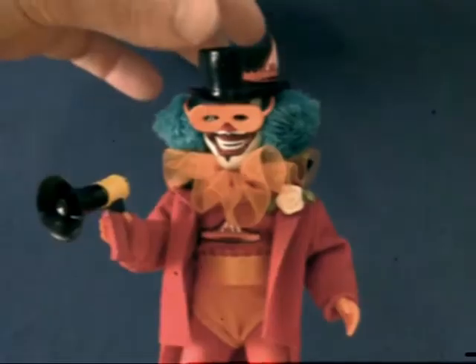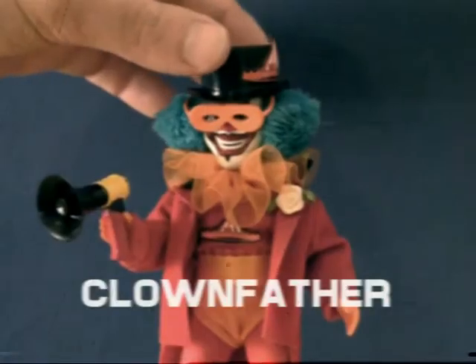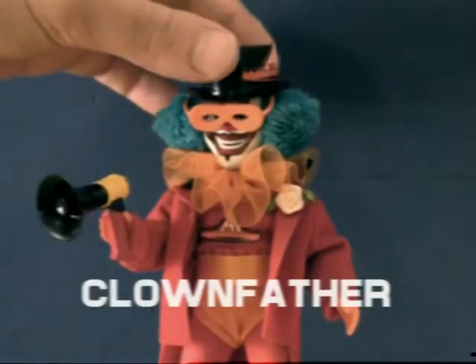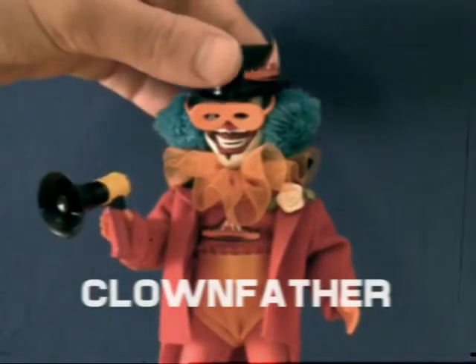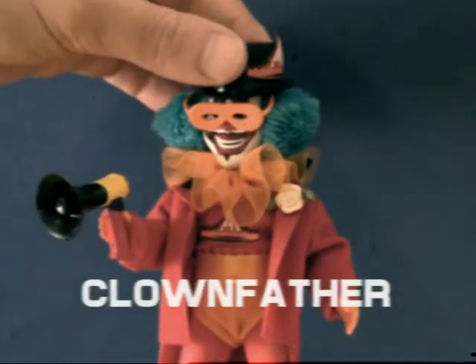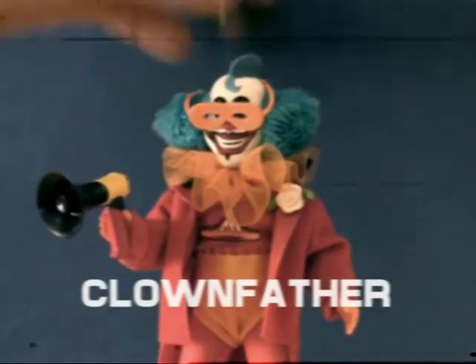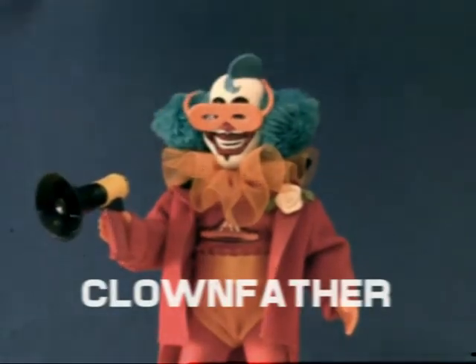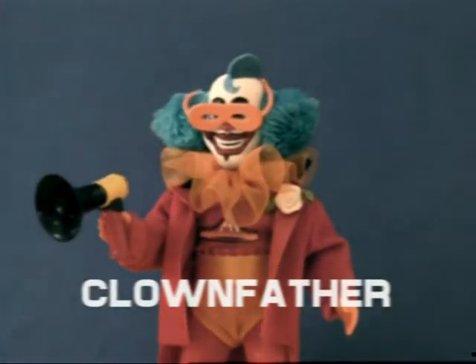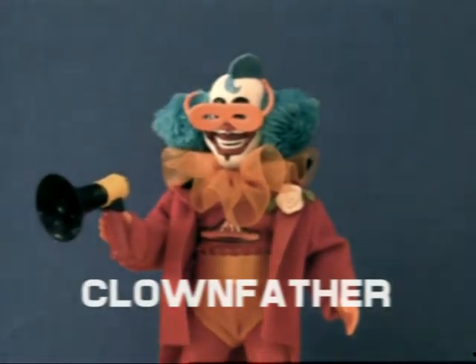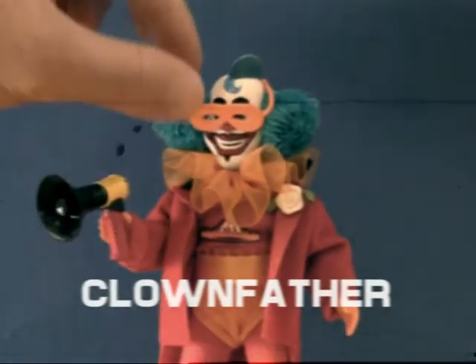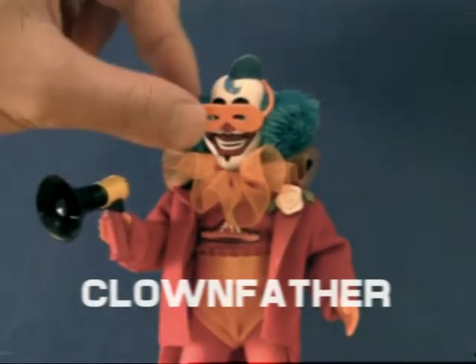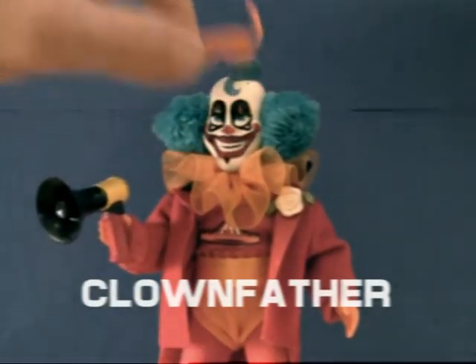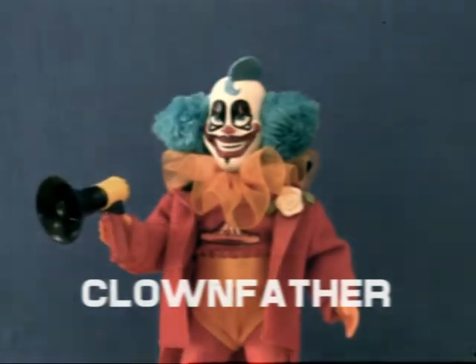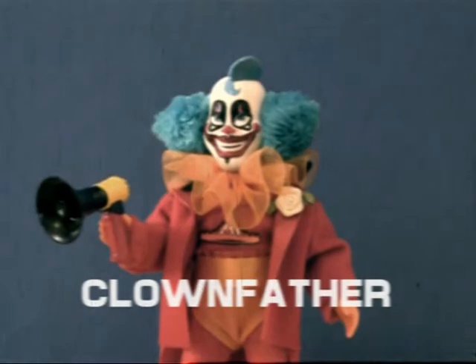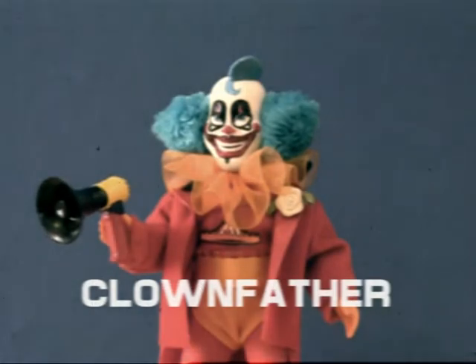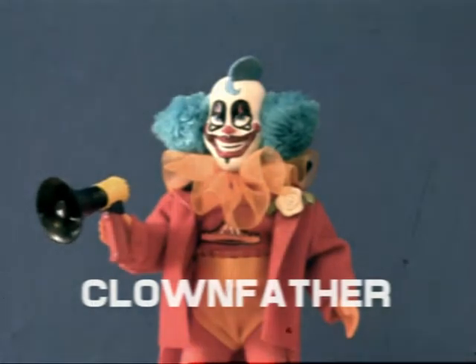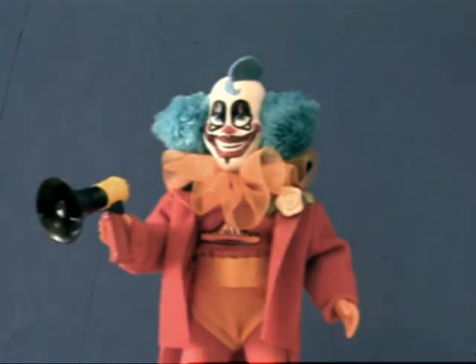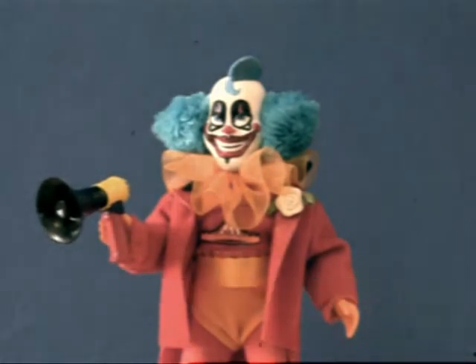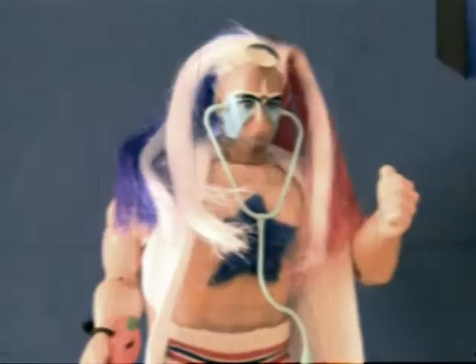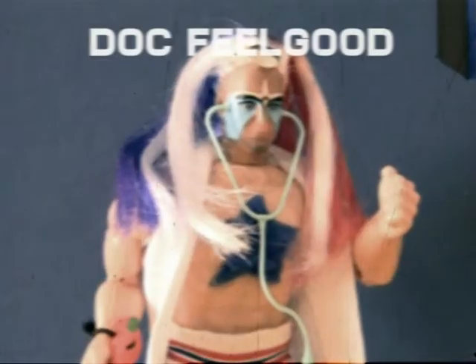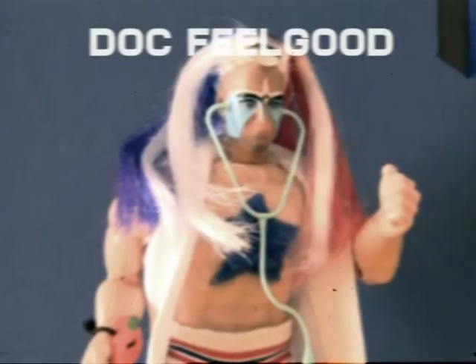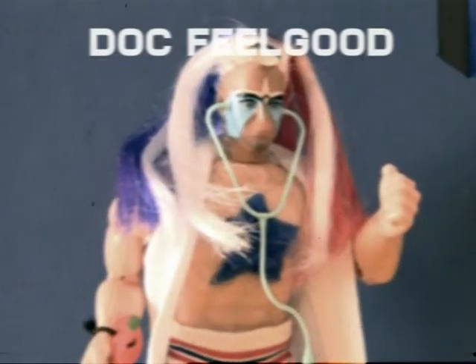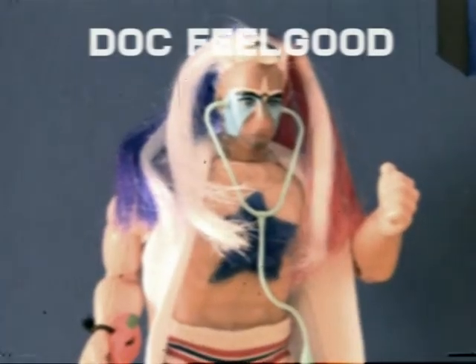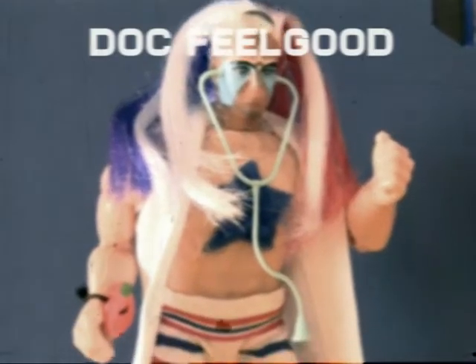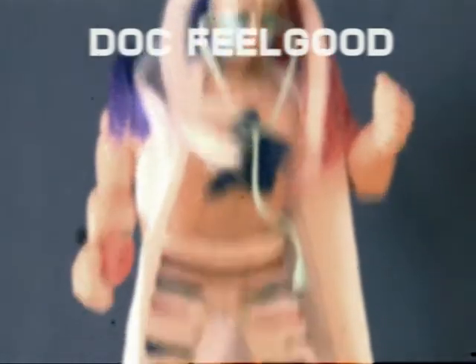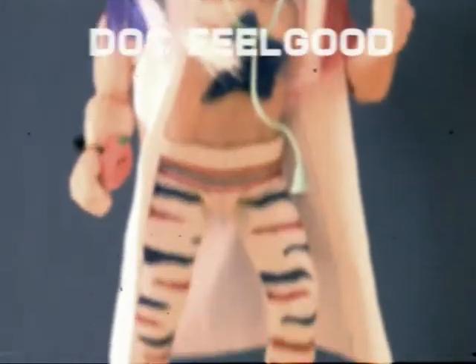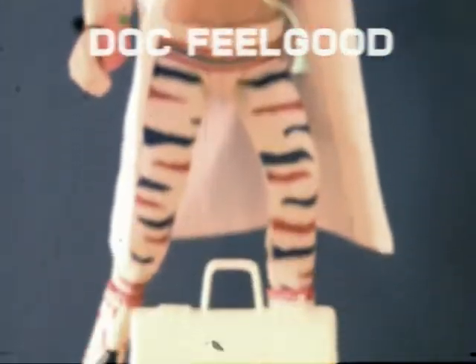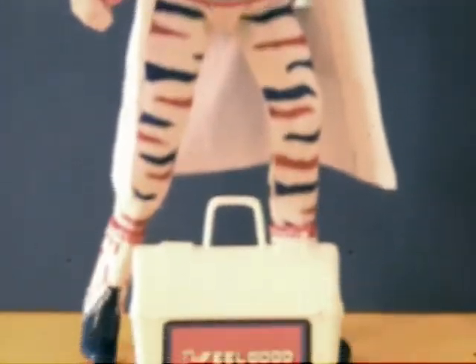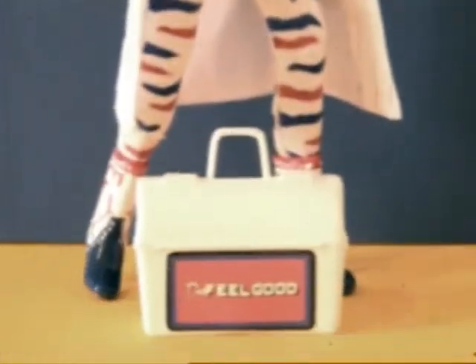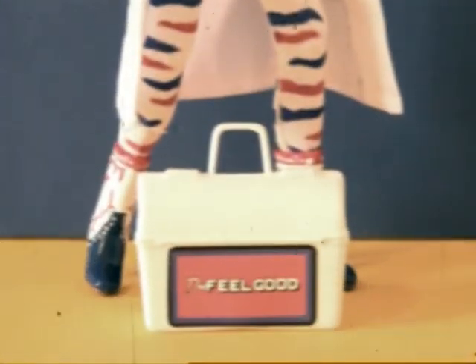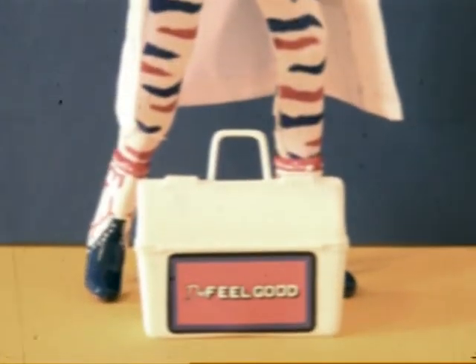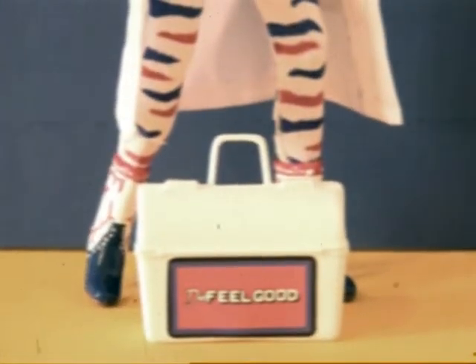Oh no, it's the Clownfather, with circus hat and visor. And who could forget Doc Feelgood, with his realistic medical kit.